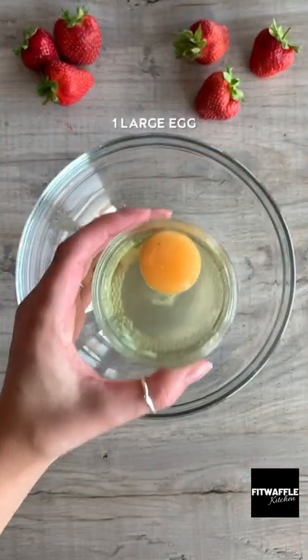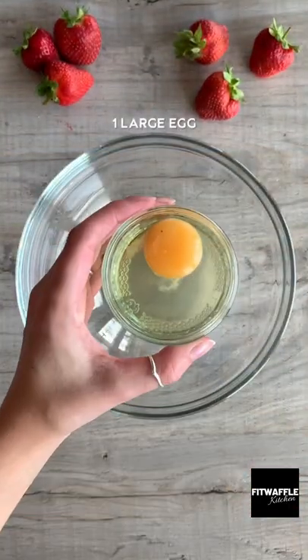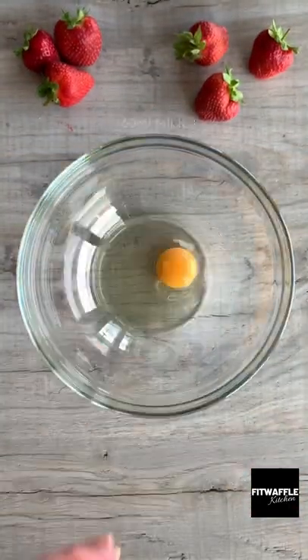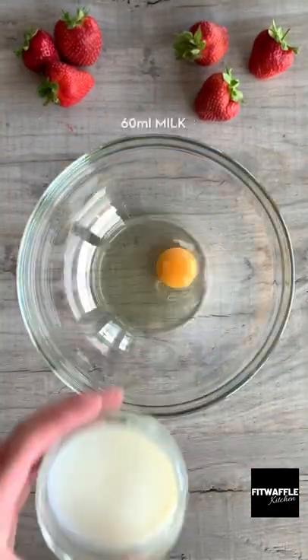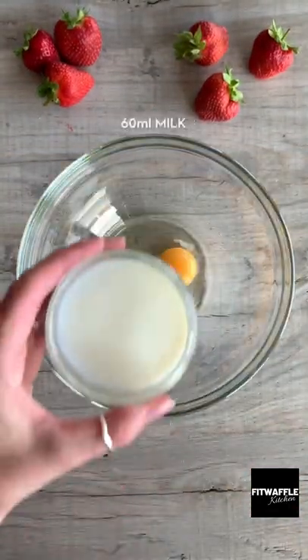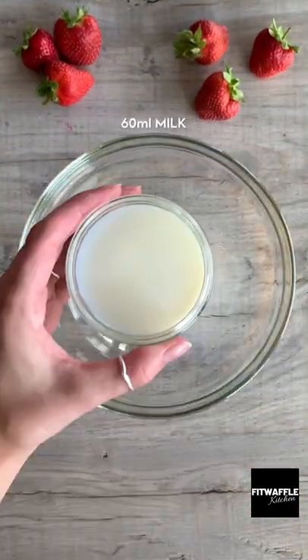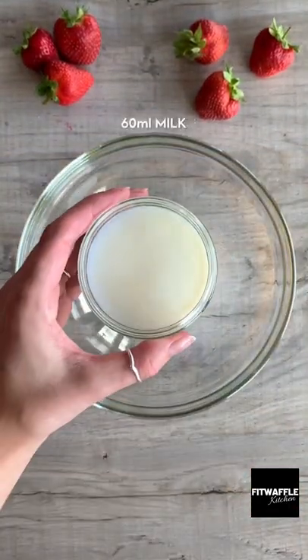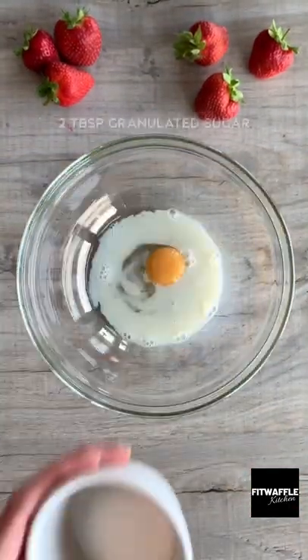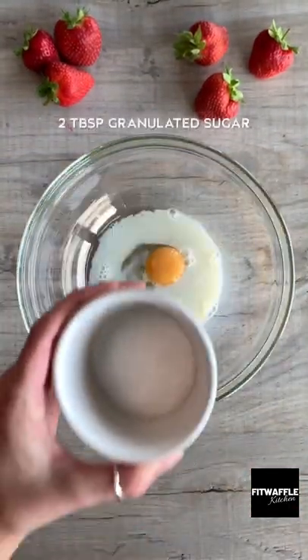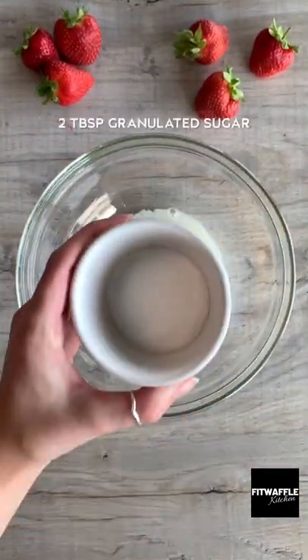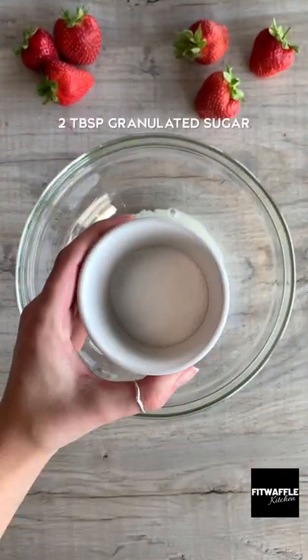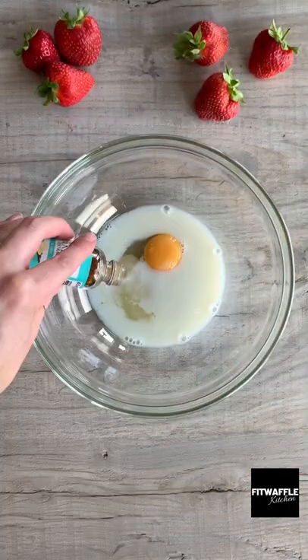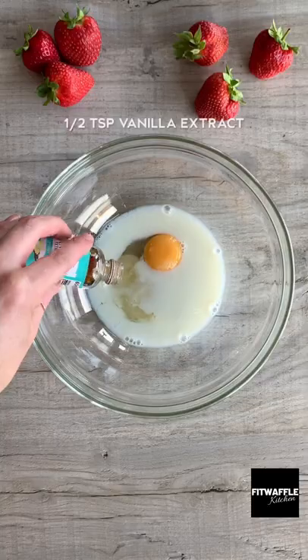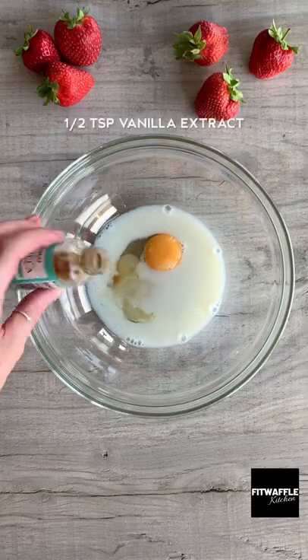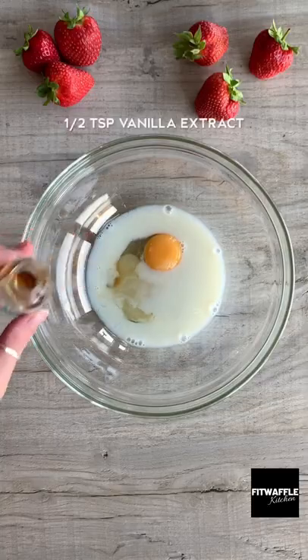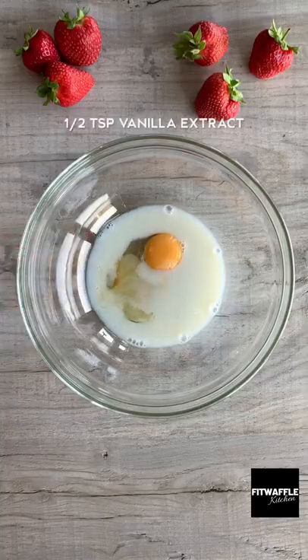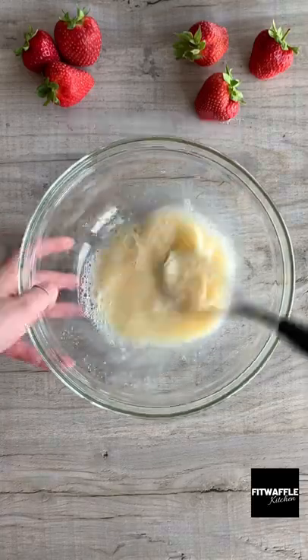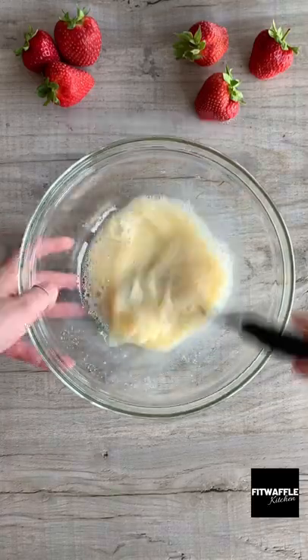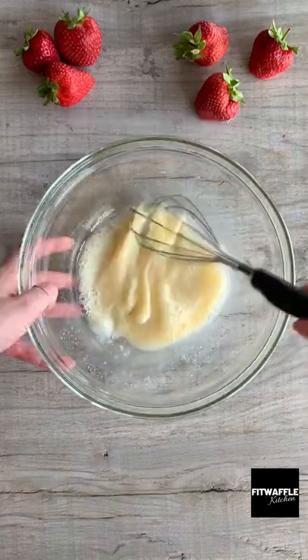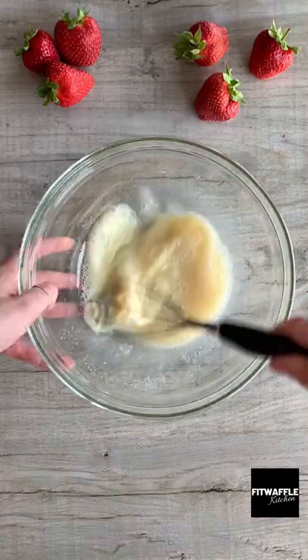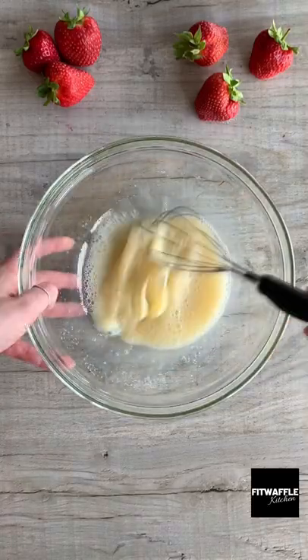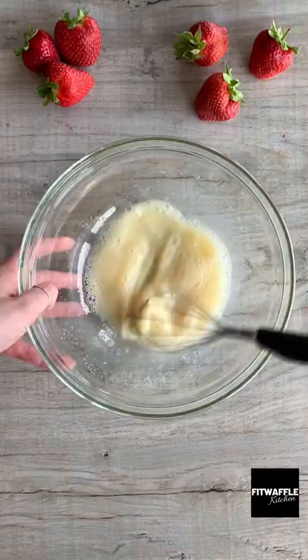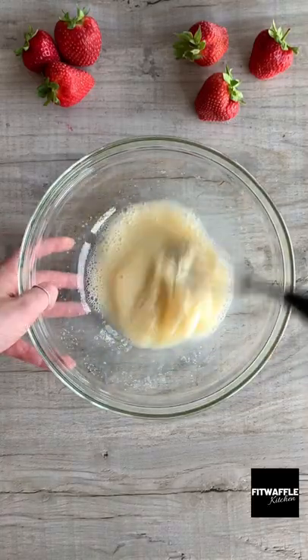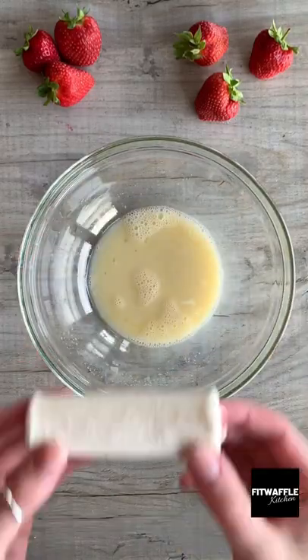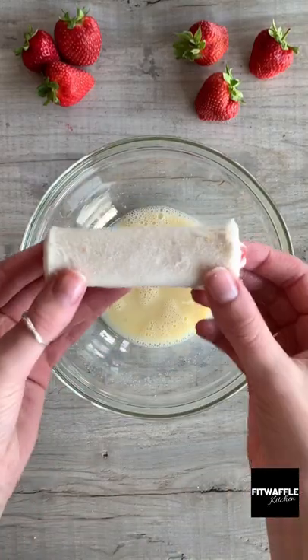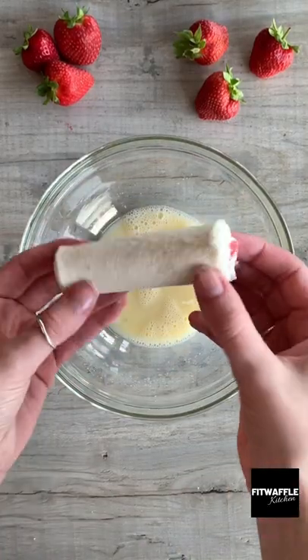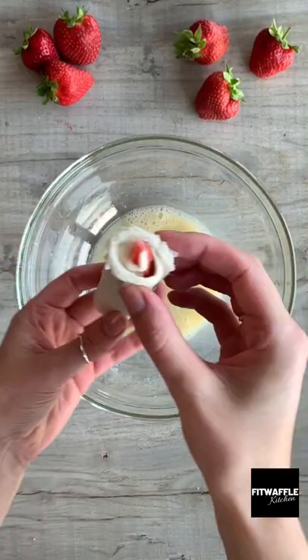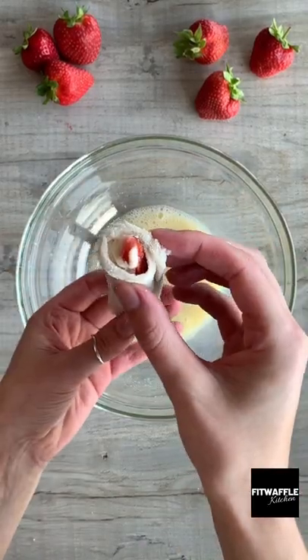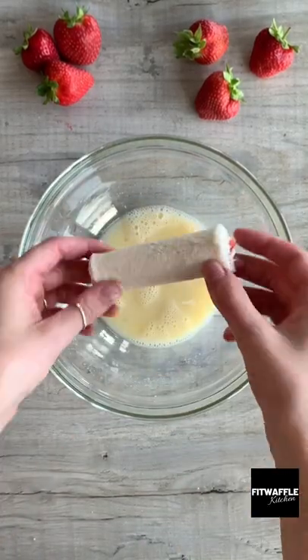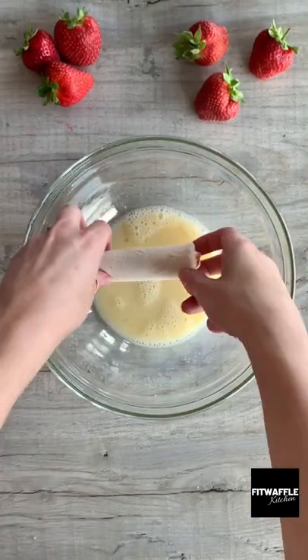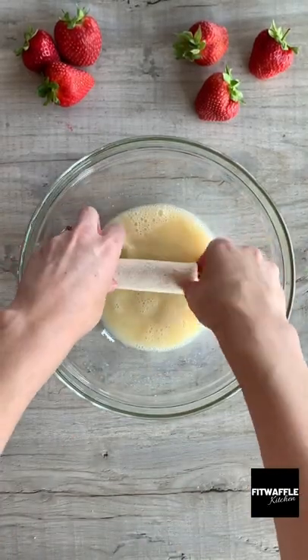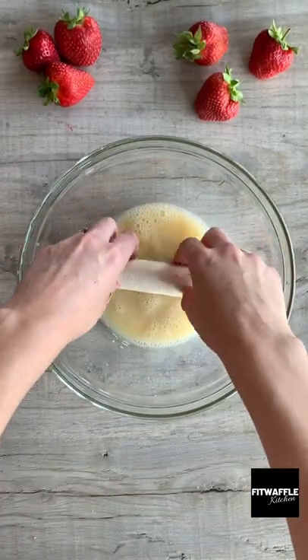Next, add egg, milk, sugar, and vanilla to a bowl and whisk them all together. Then dip your rolls into the mix.